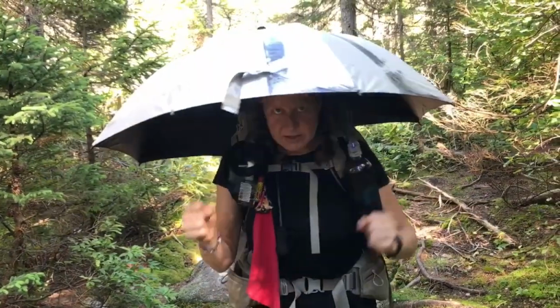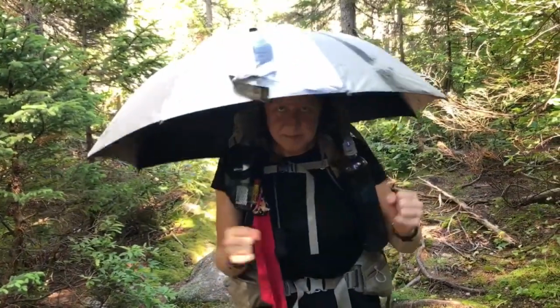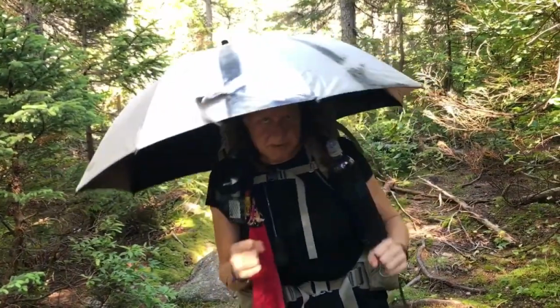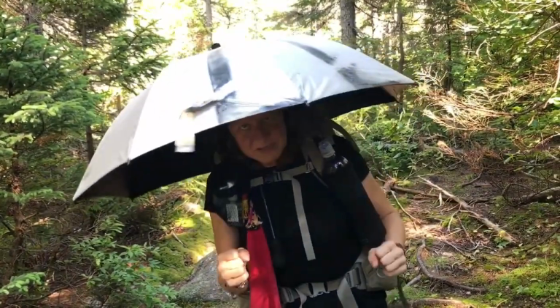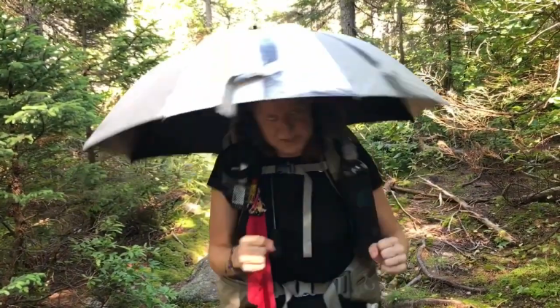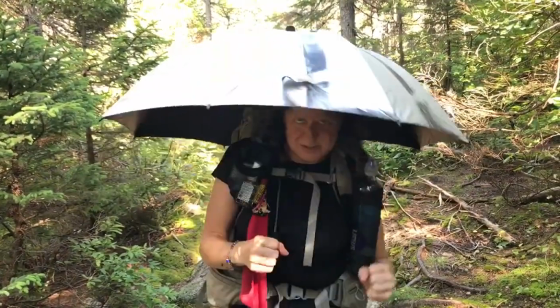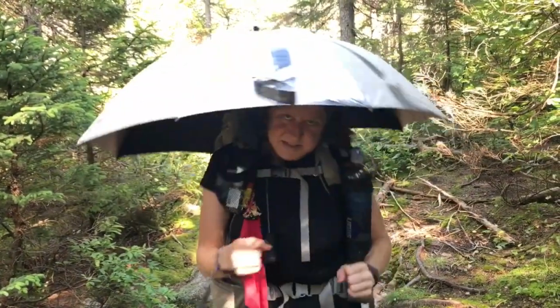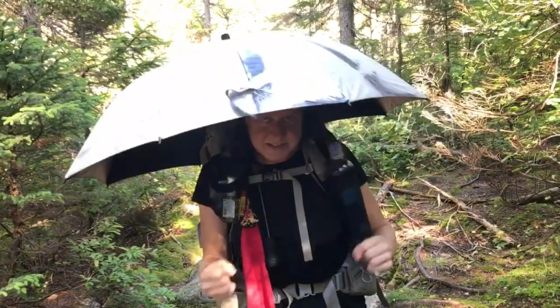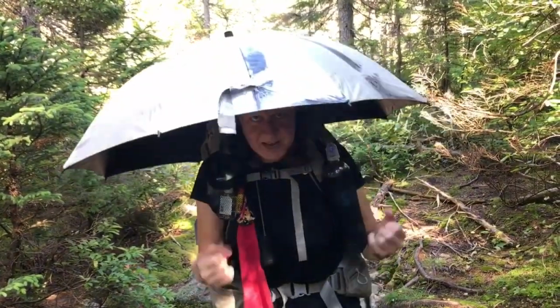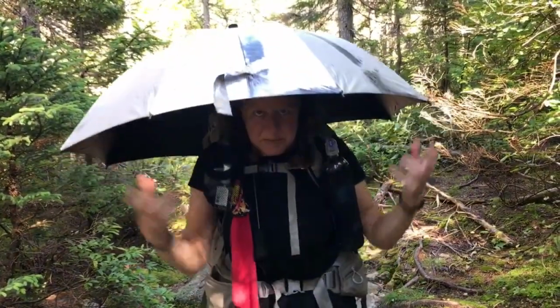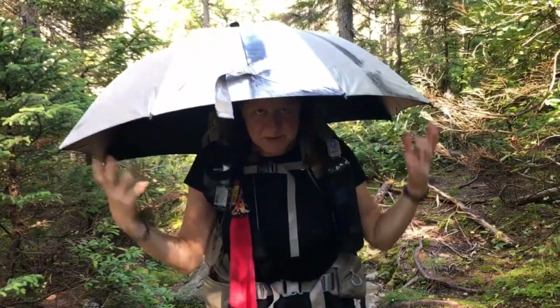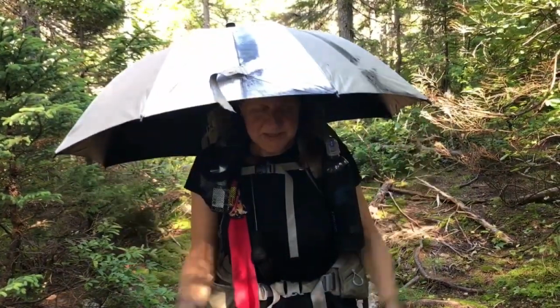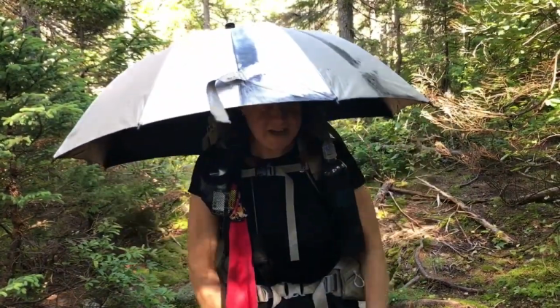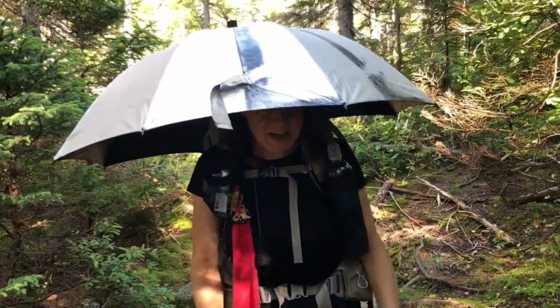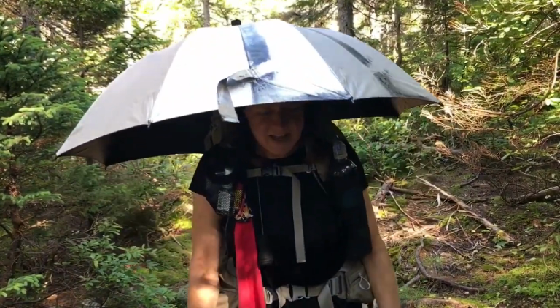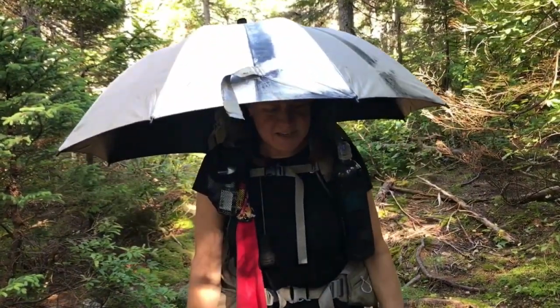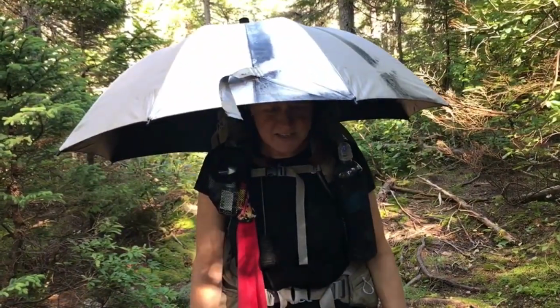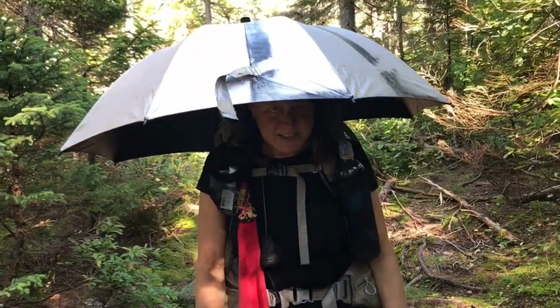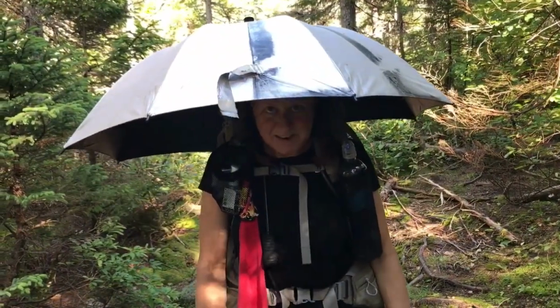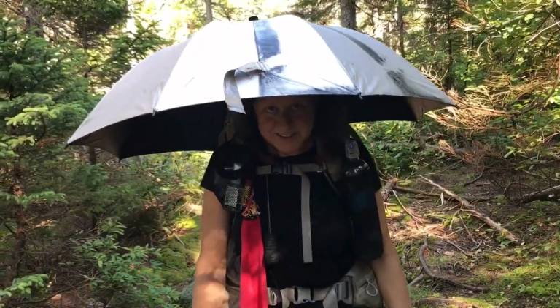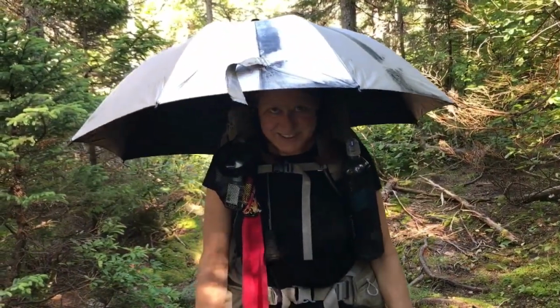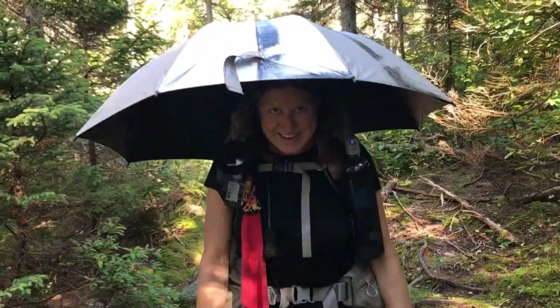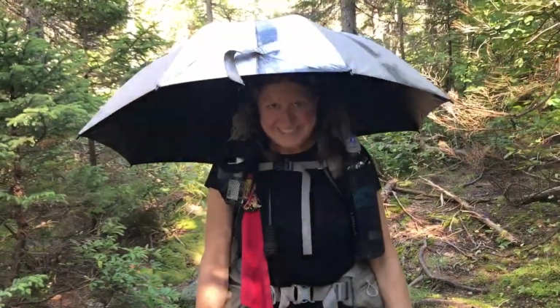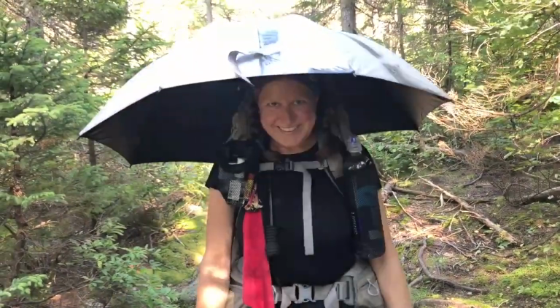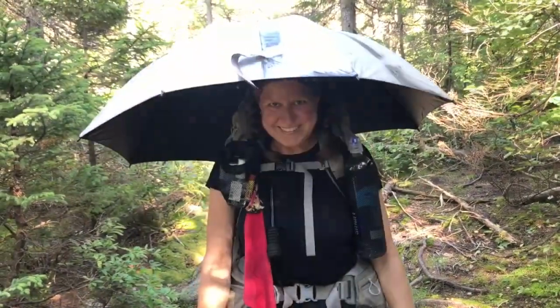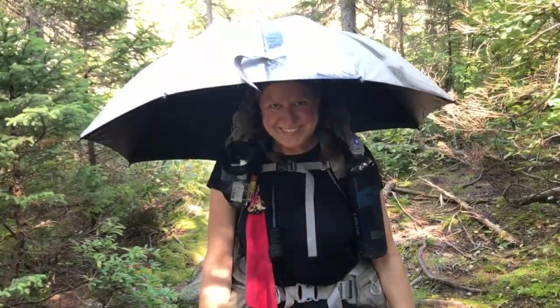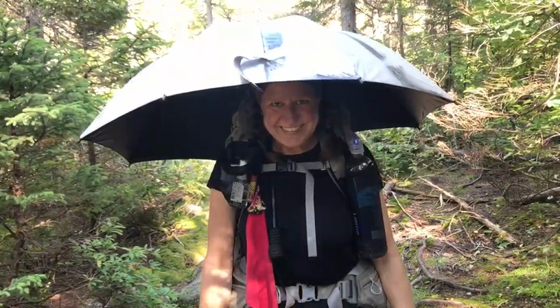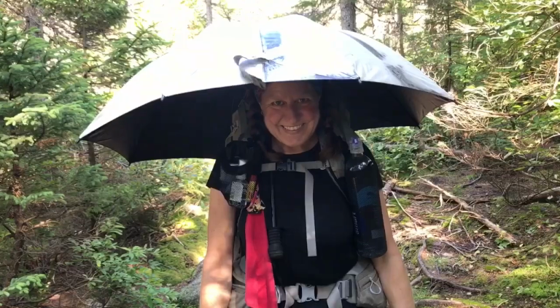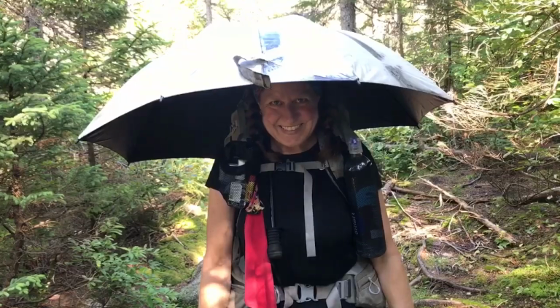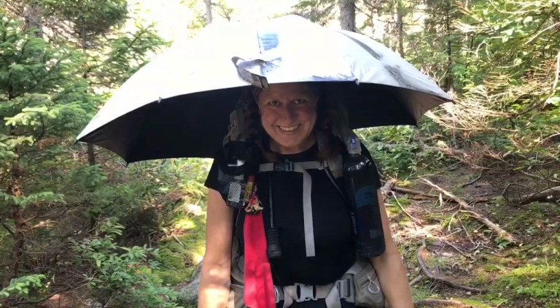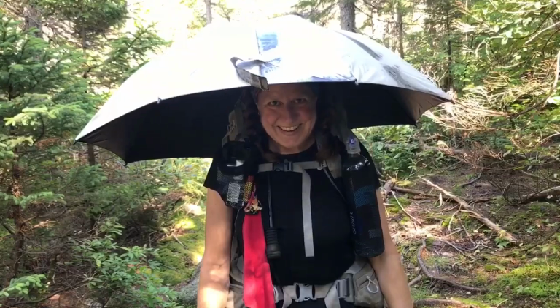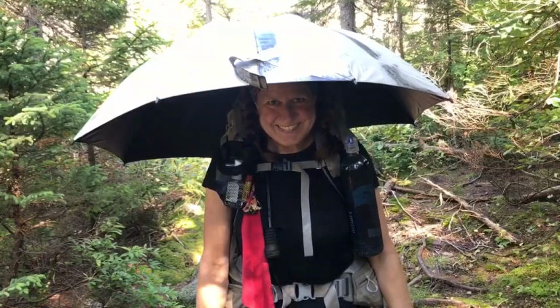I run into trees all the time and everything, and yeah, it works great. So there you go!